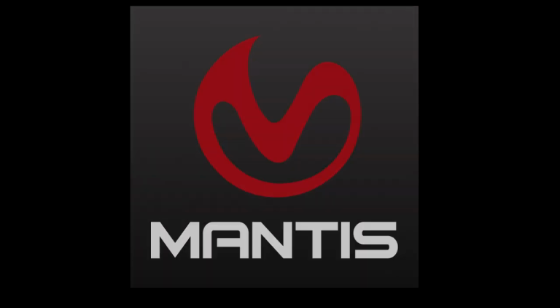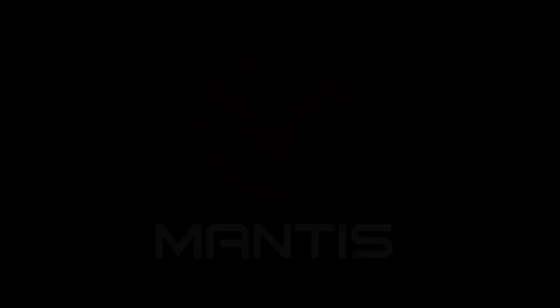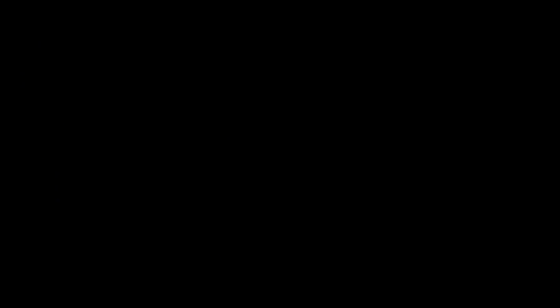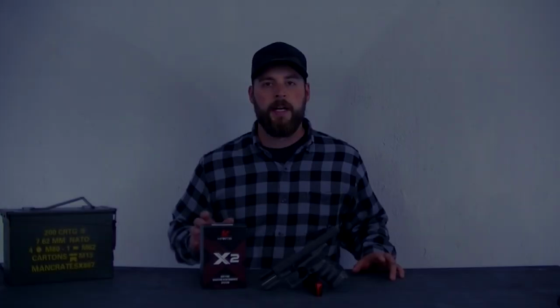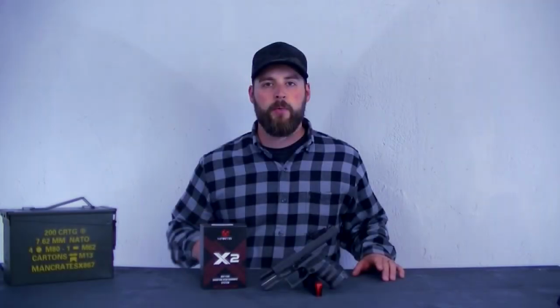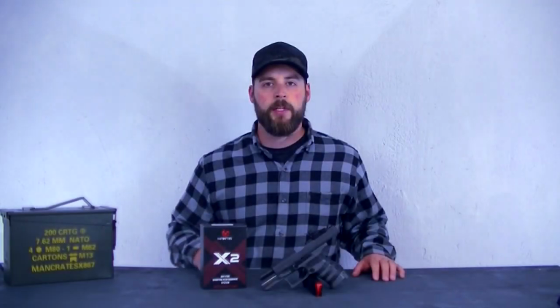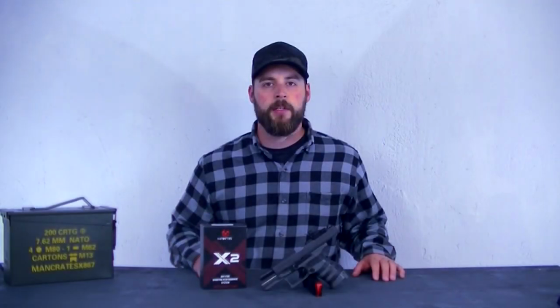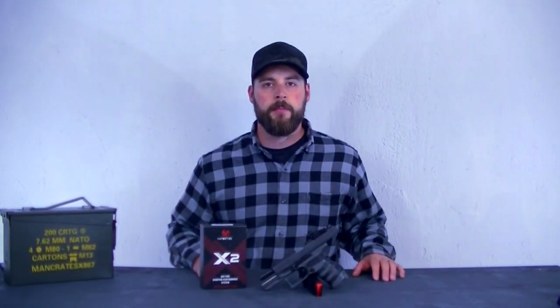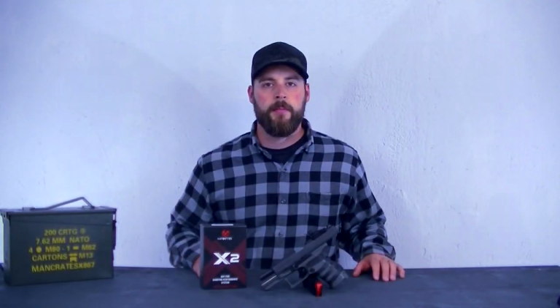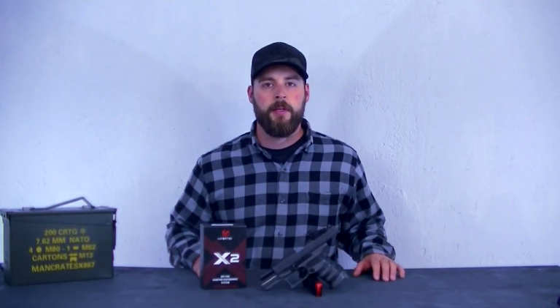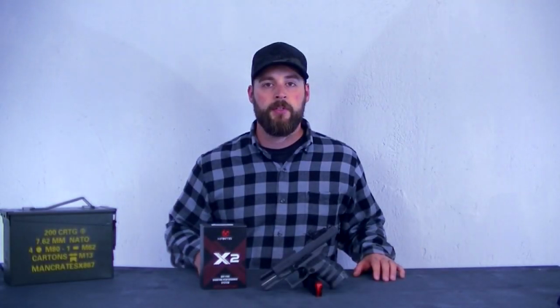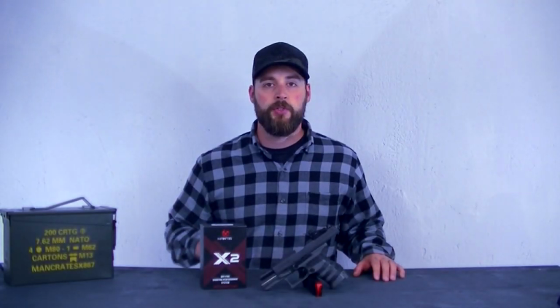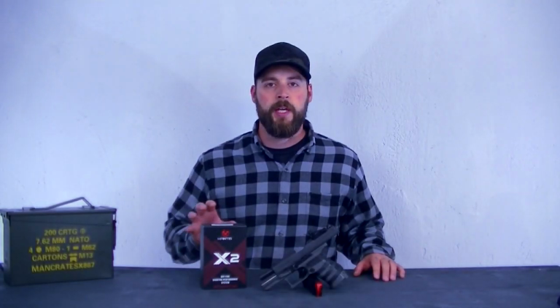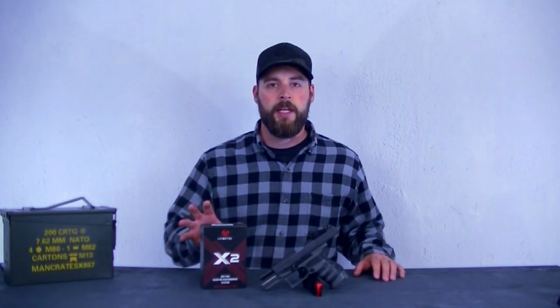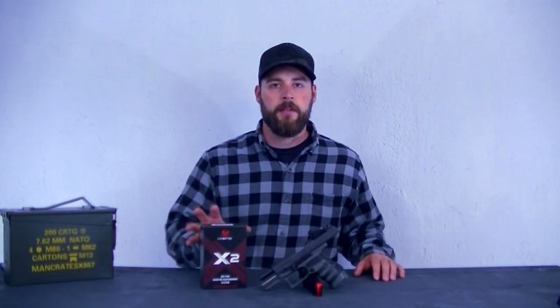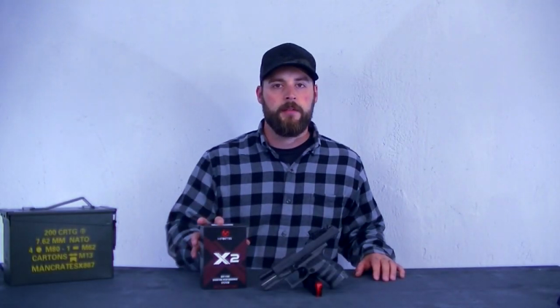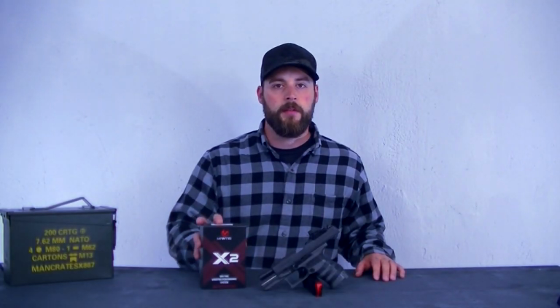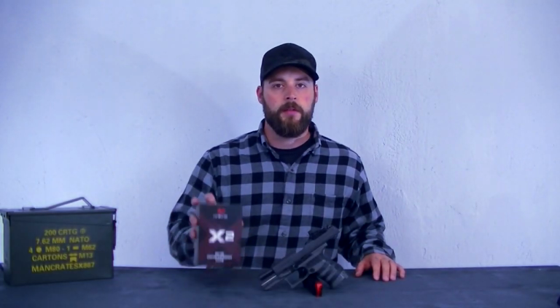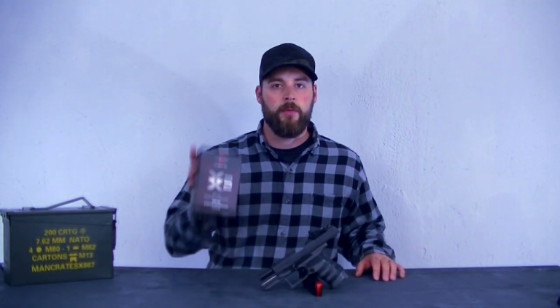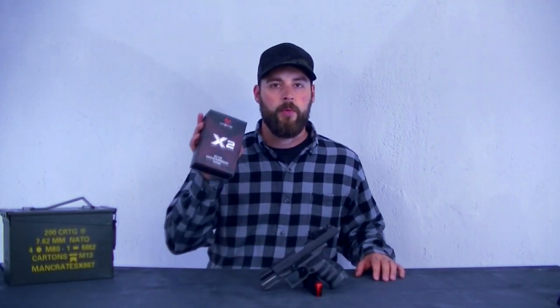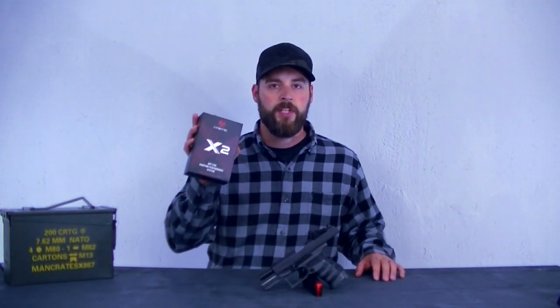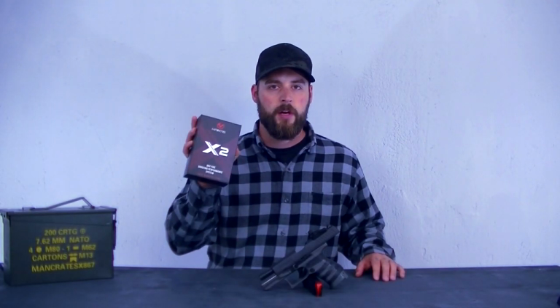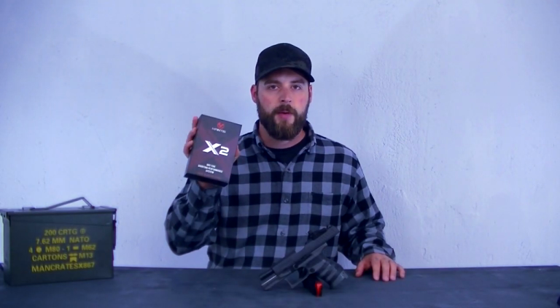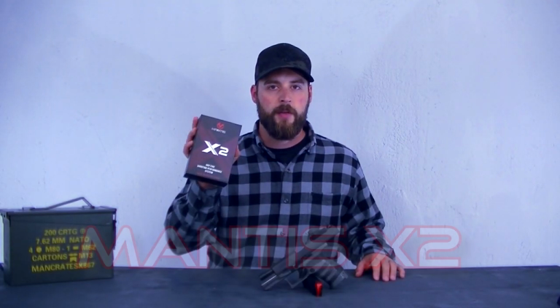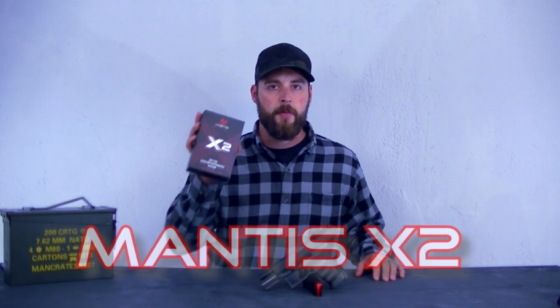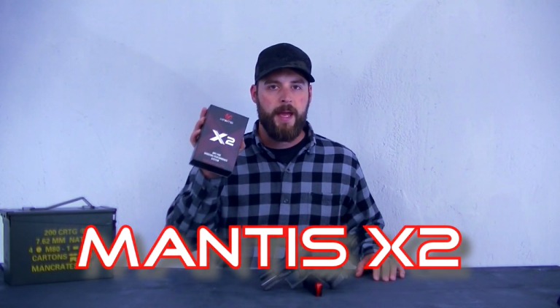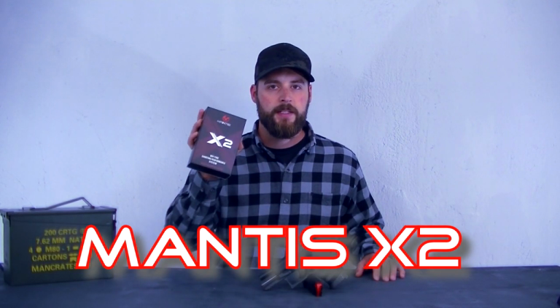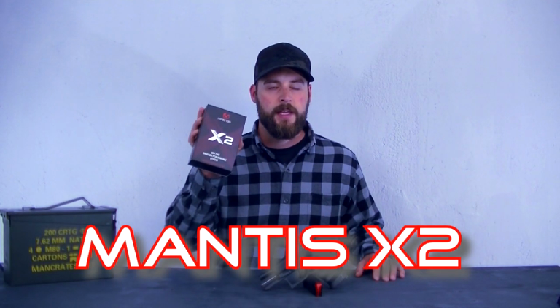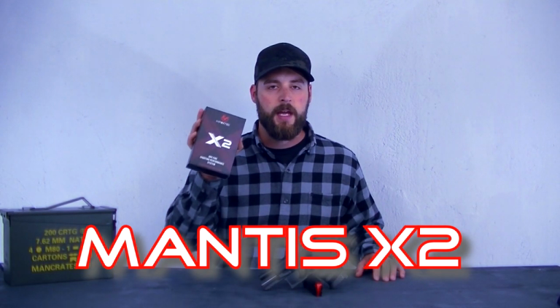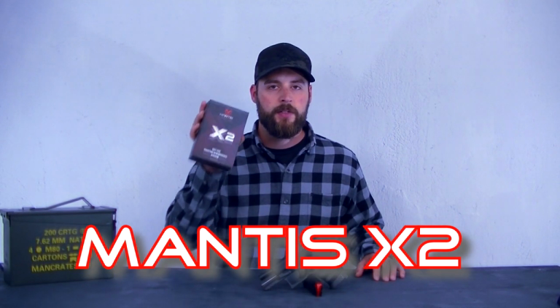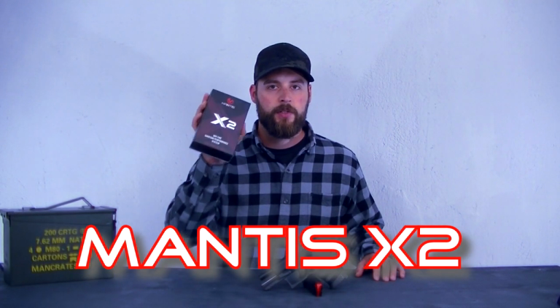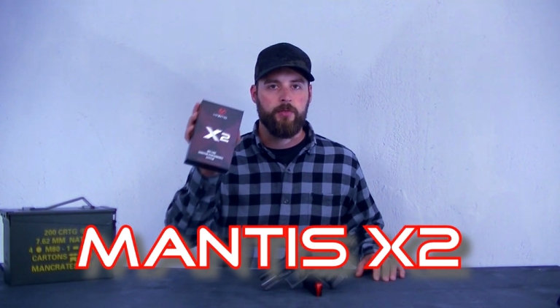Hi and welcome! Today we talk about the Mantis X2.